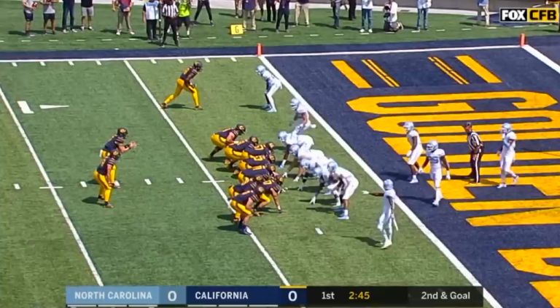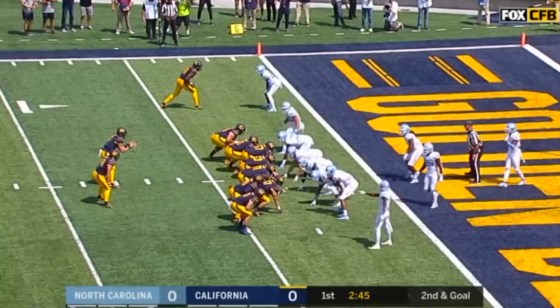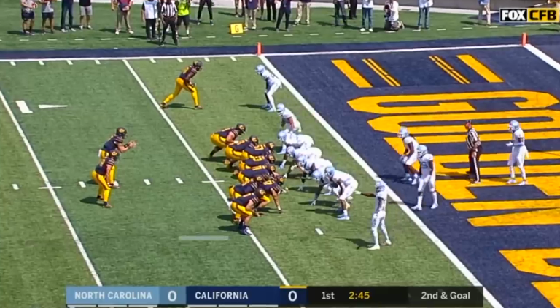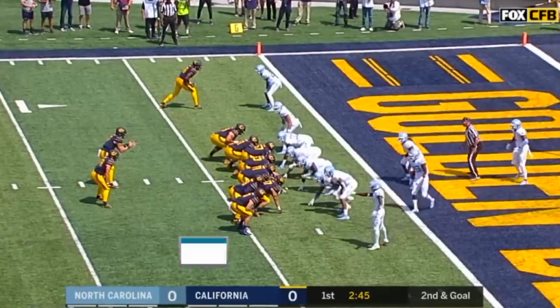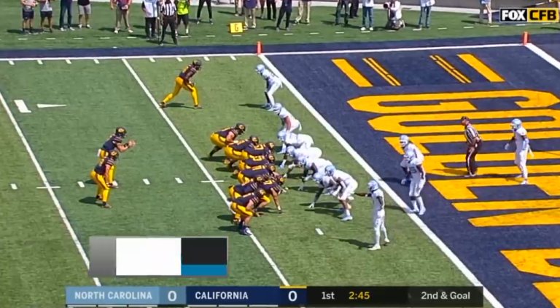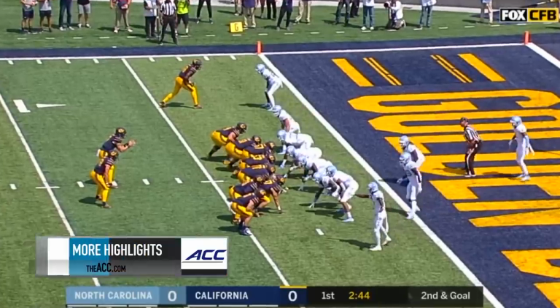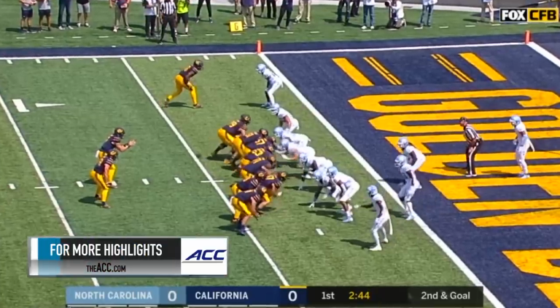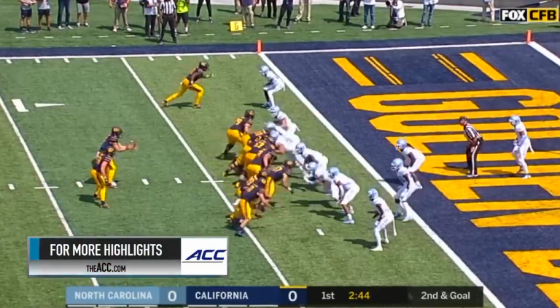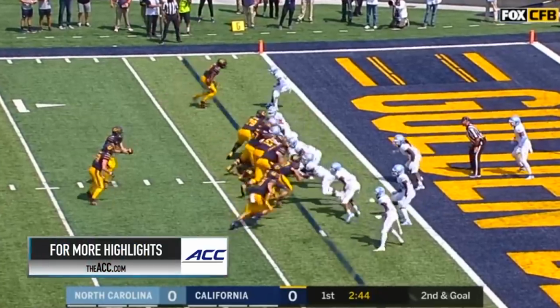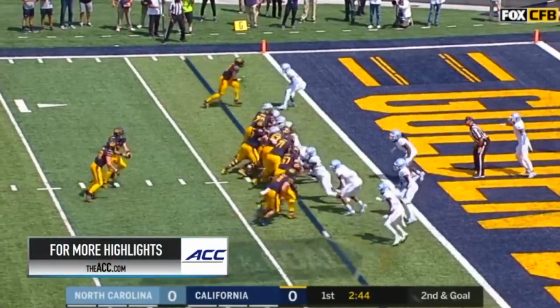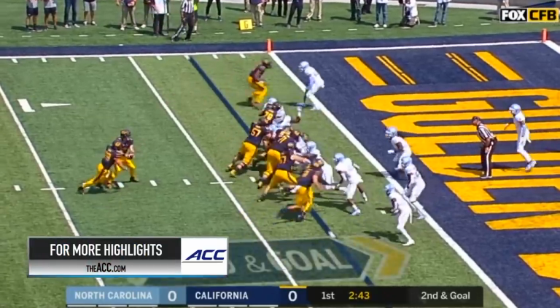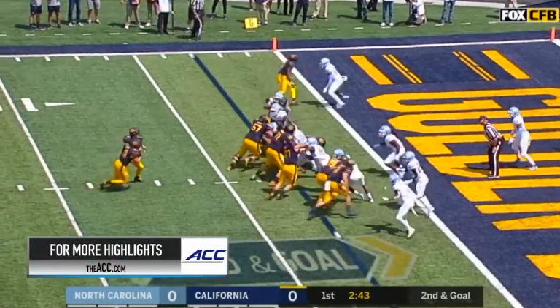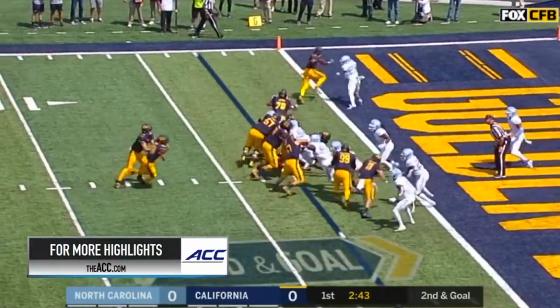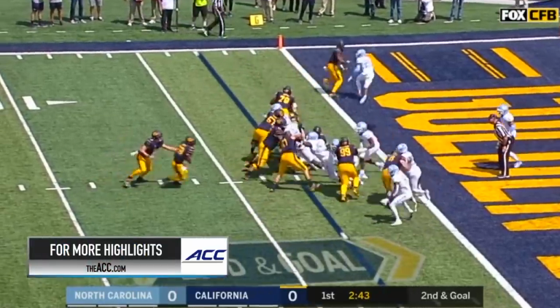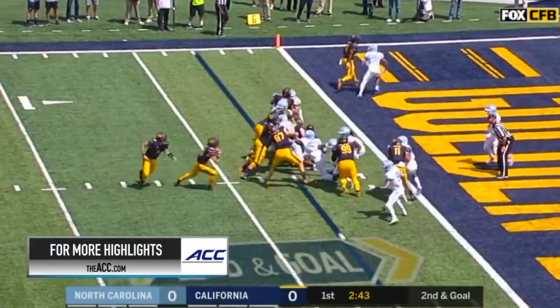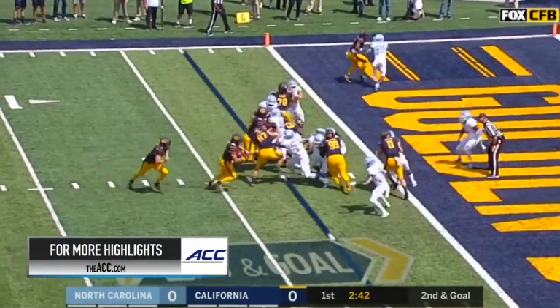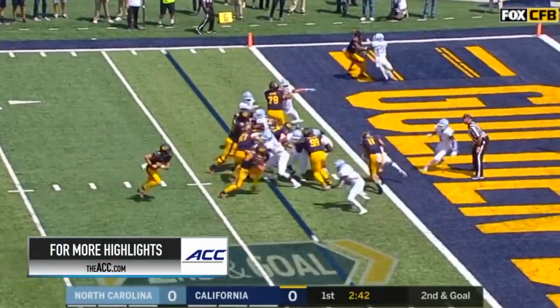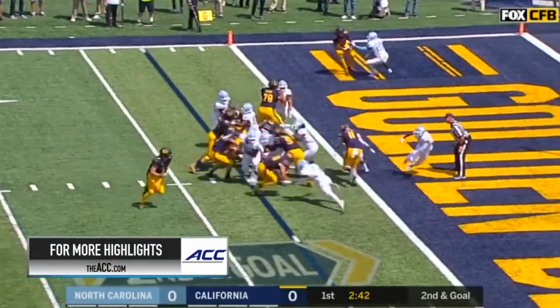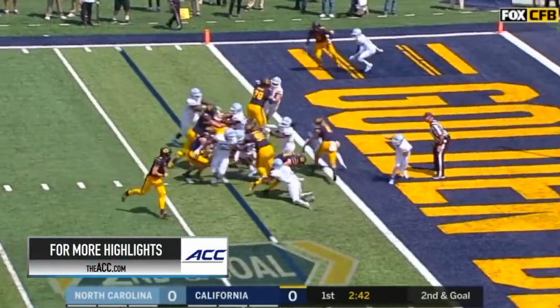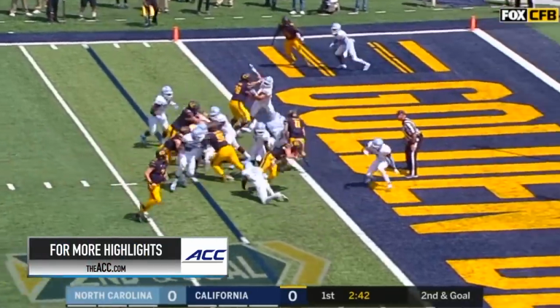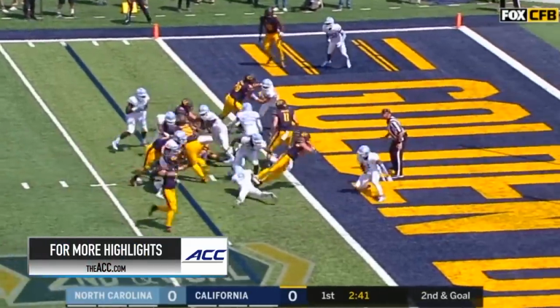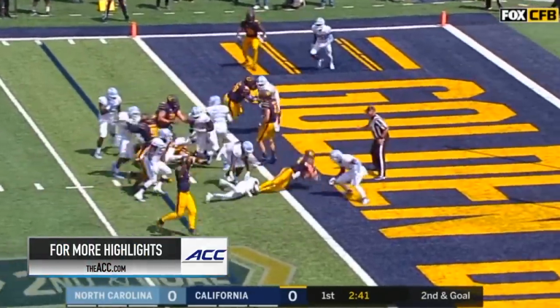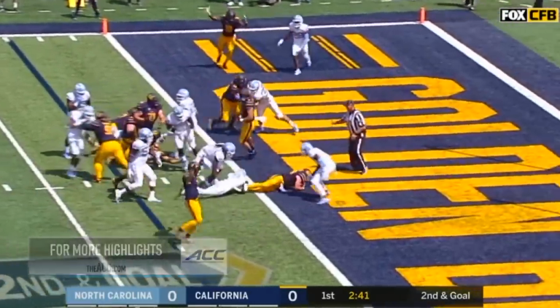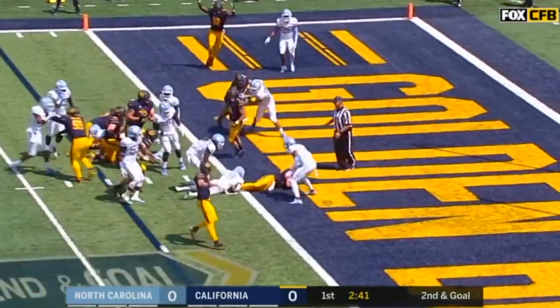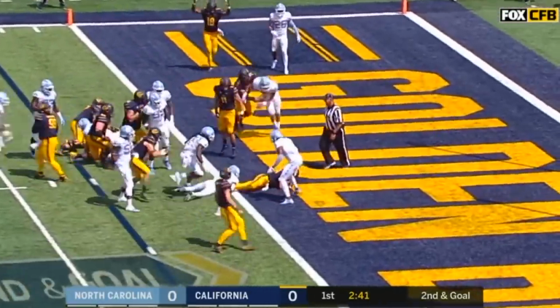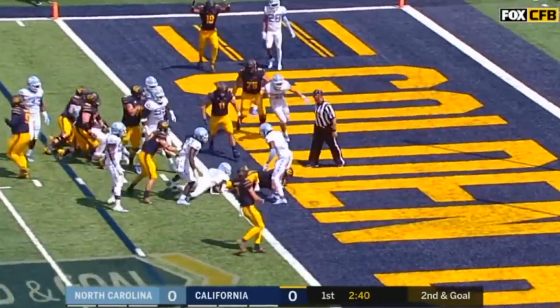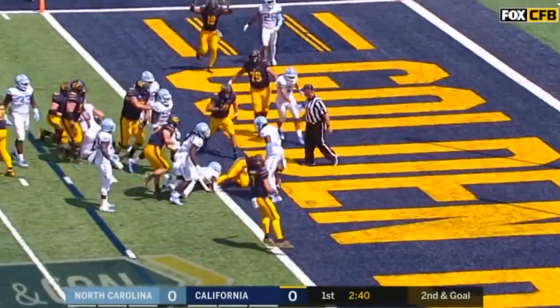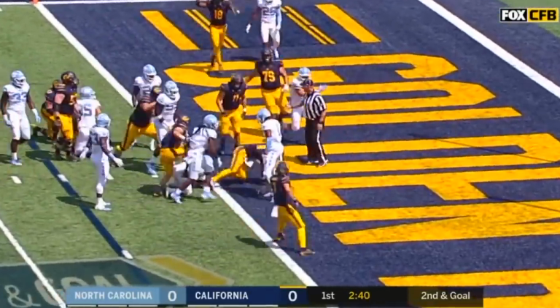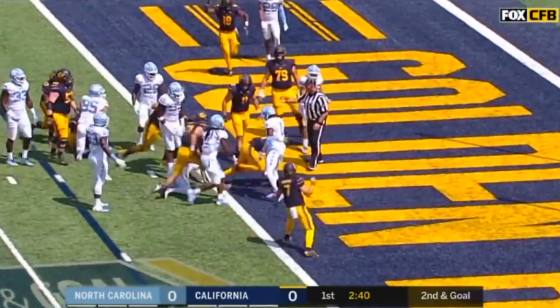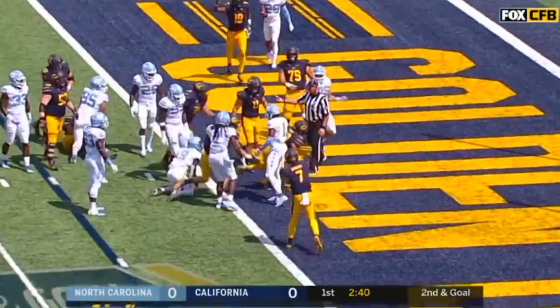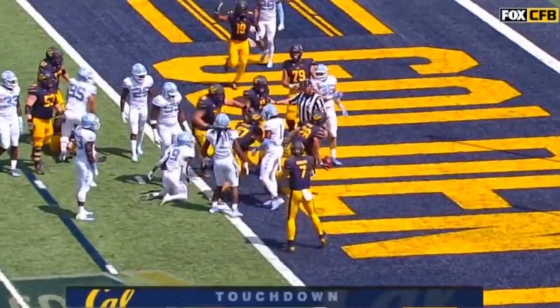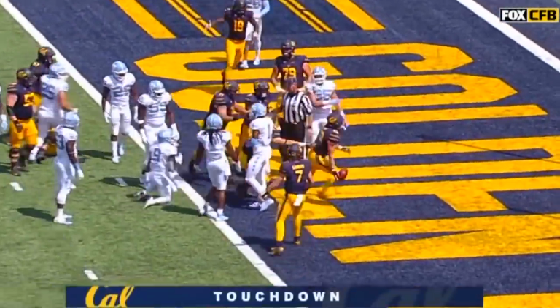Three for three in the red zone against Carolina last year. Here's Laird, the carry, dives — touchdown, Cal.